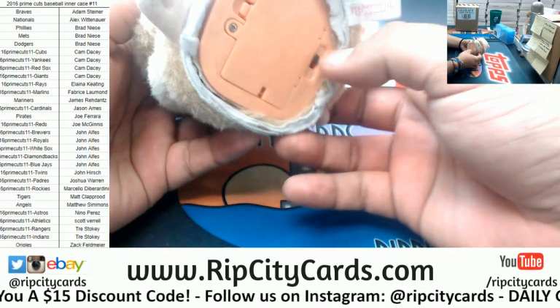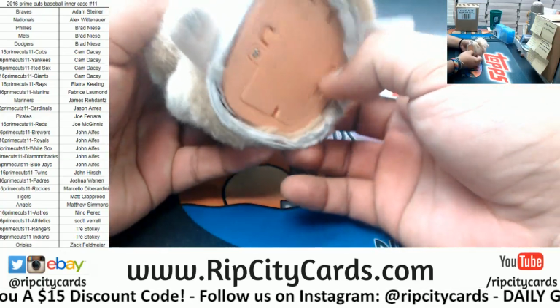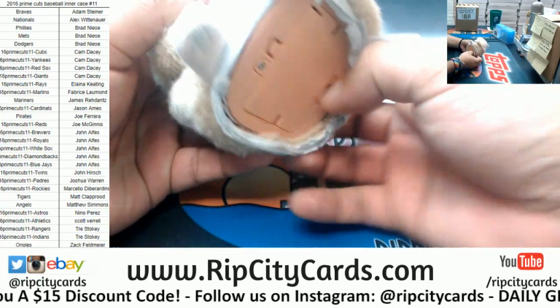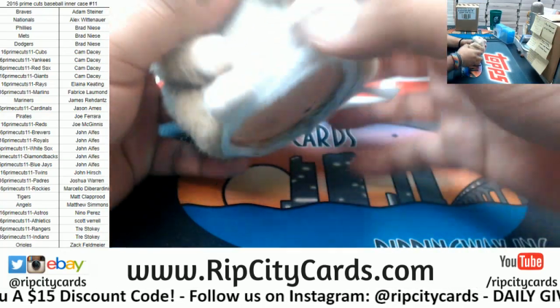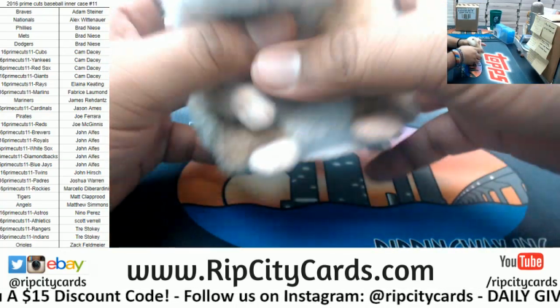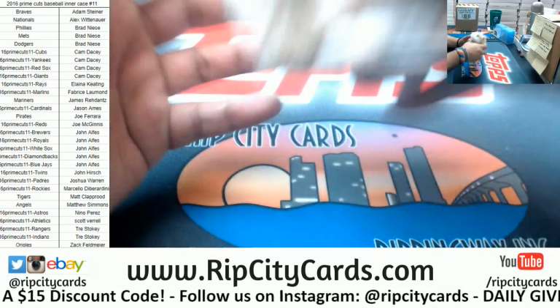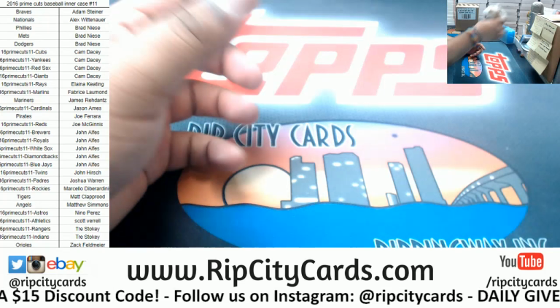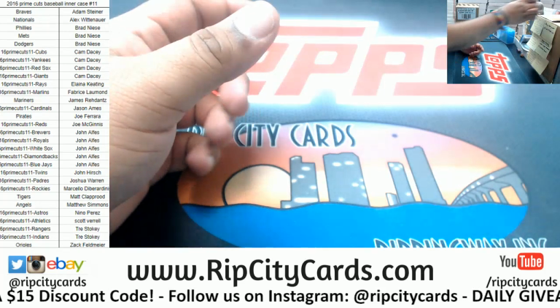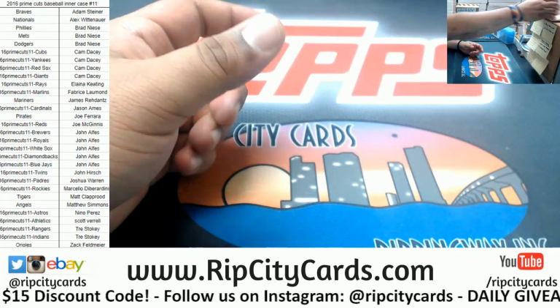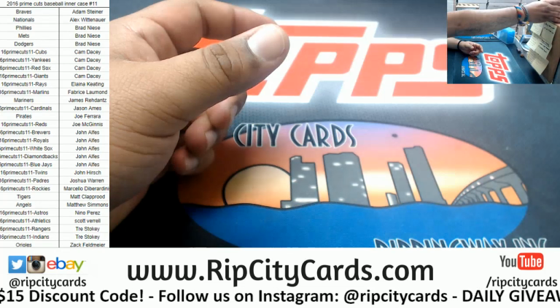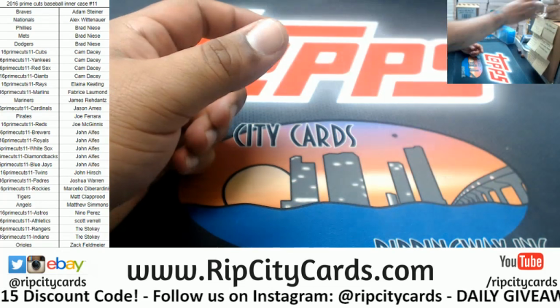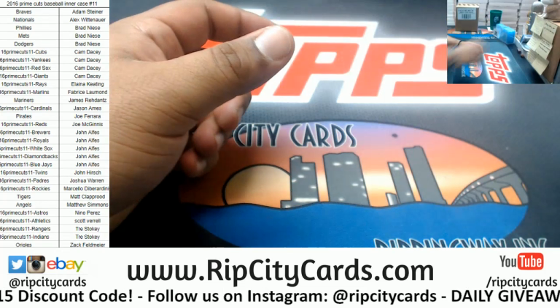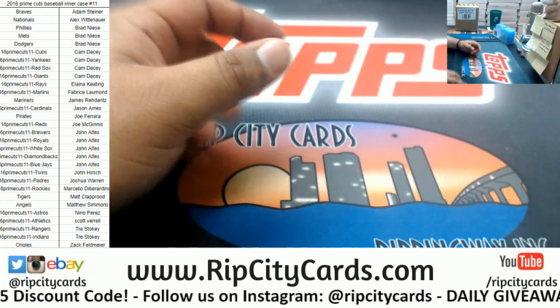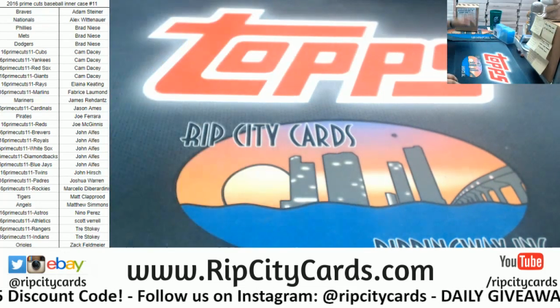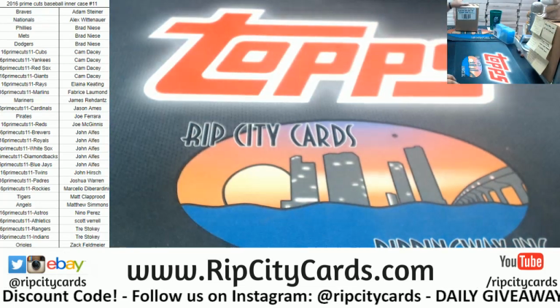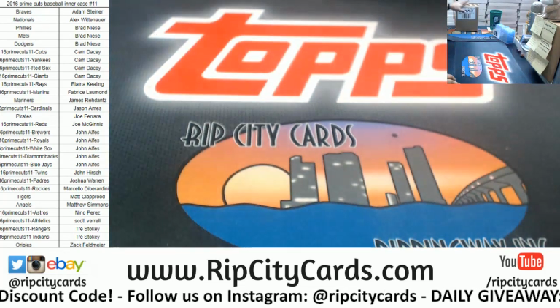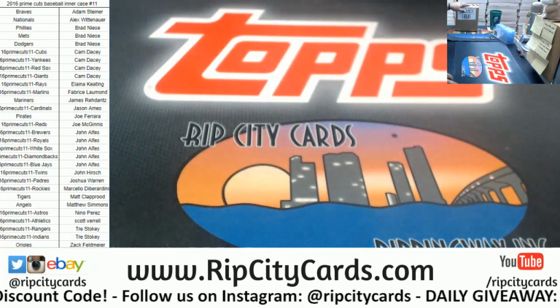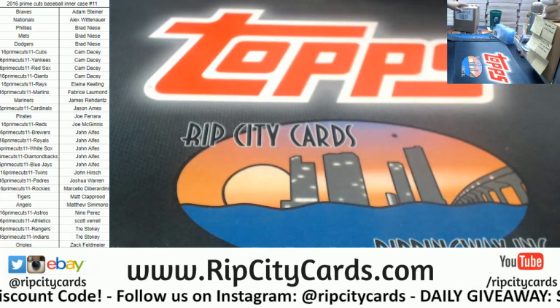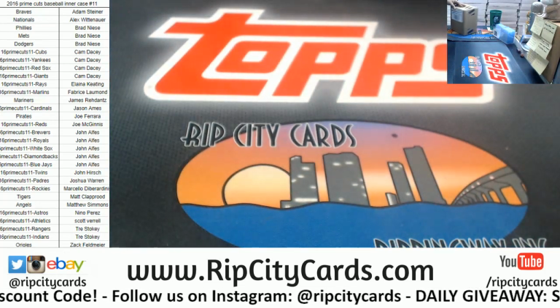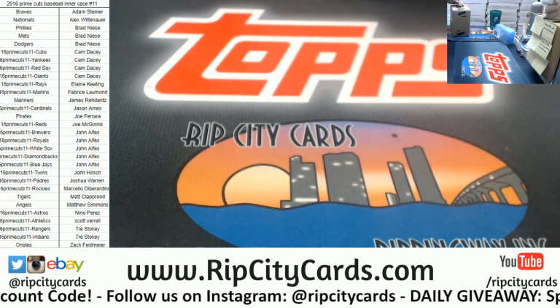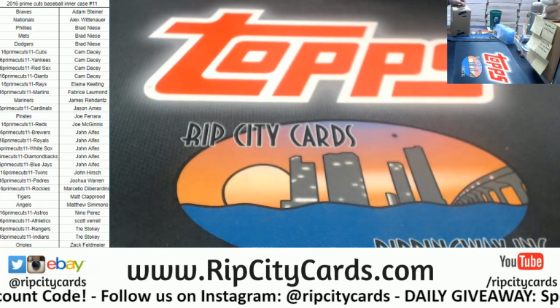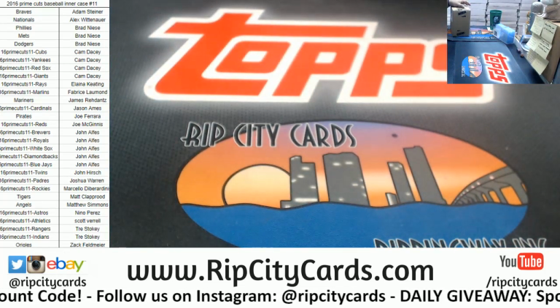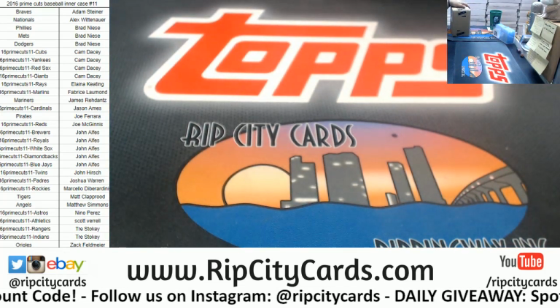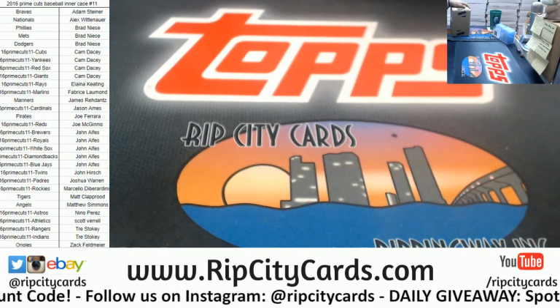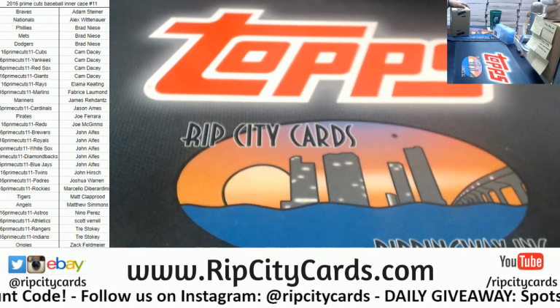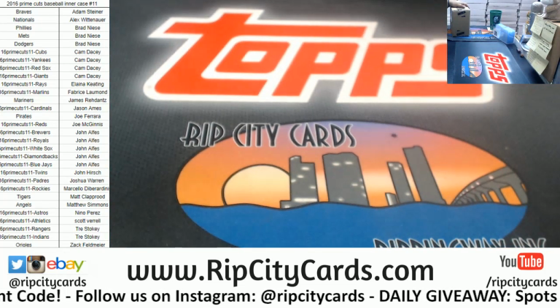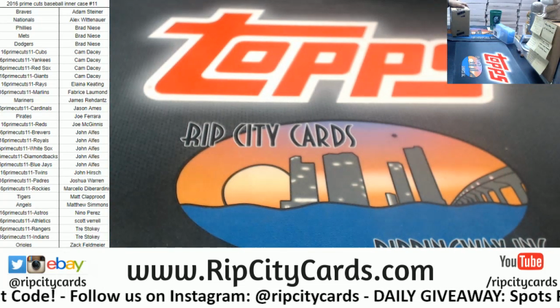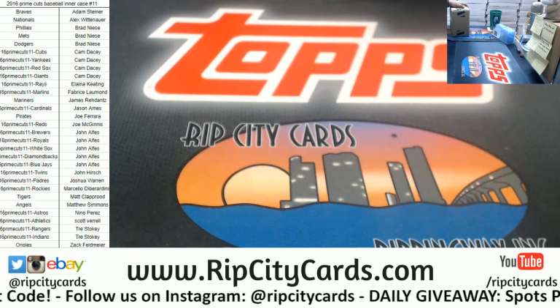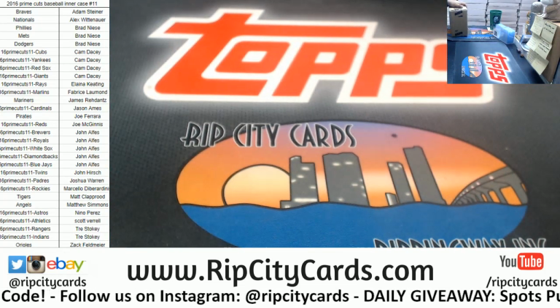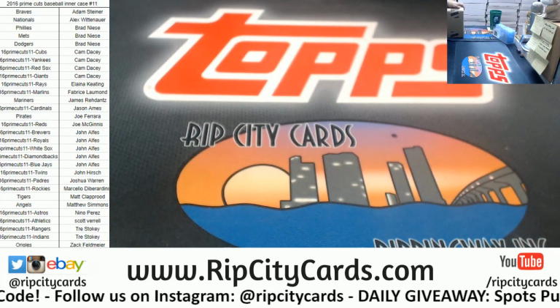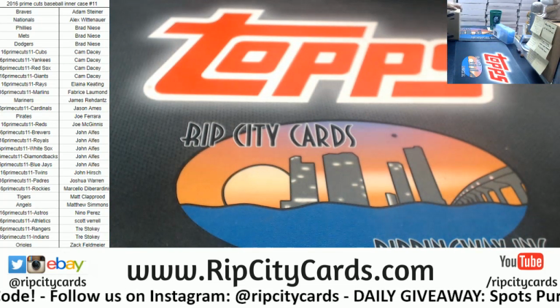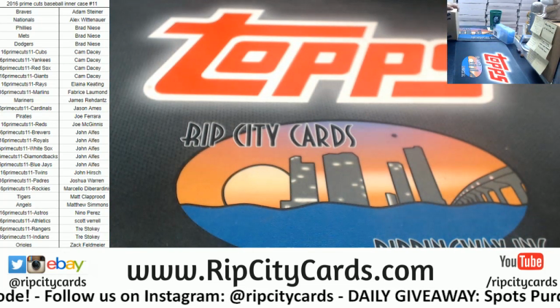Let's knock that down. Prime Cuts, what you got for me? Let's open this thing up.